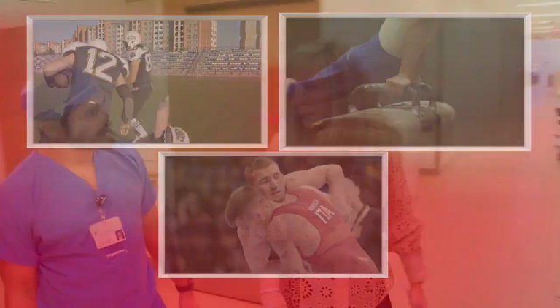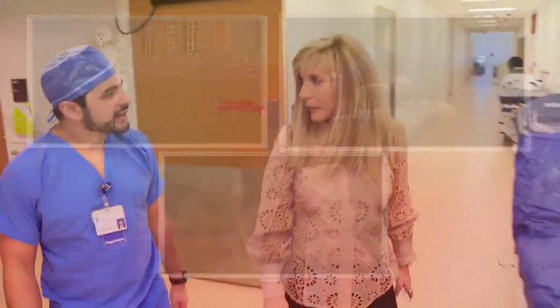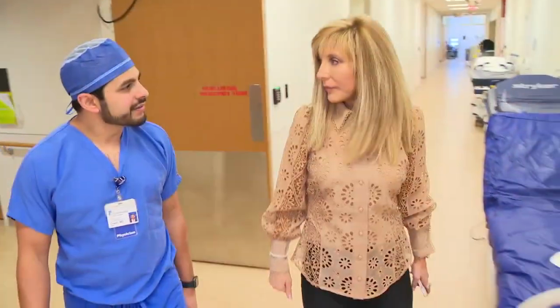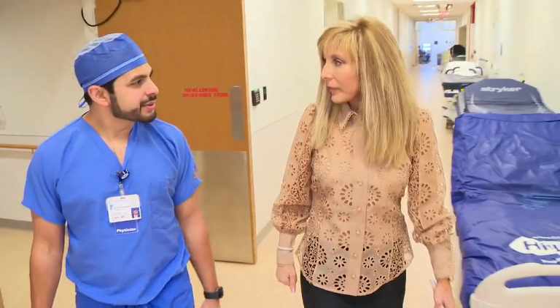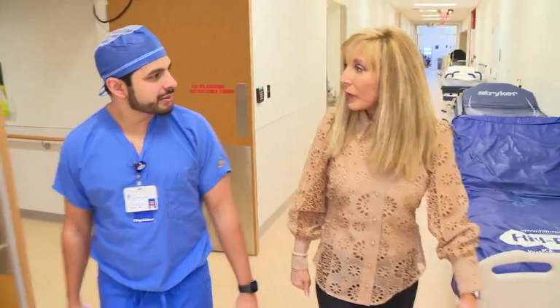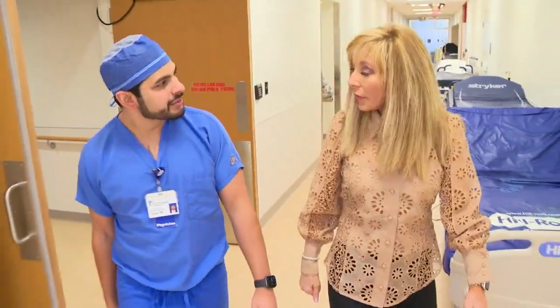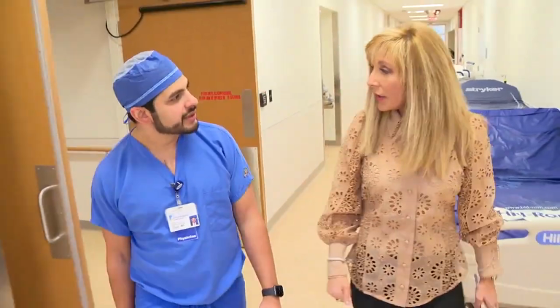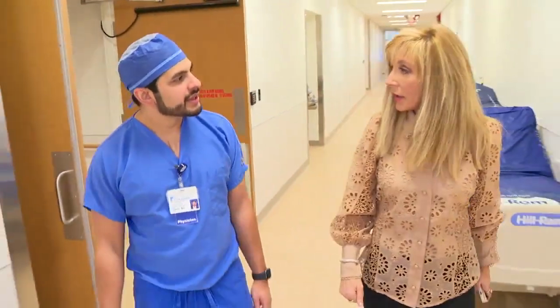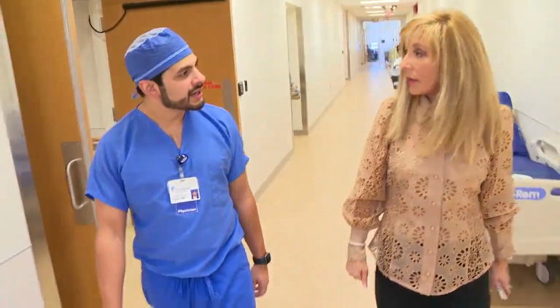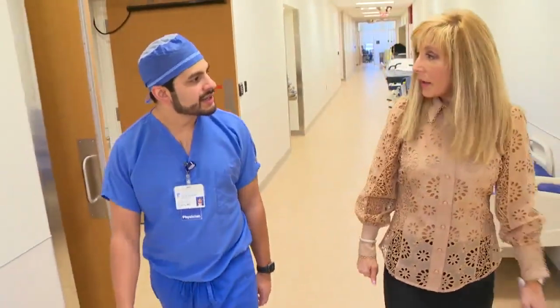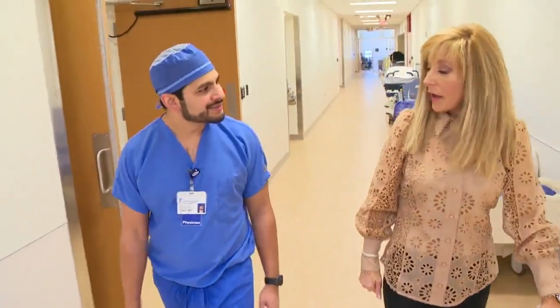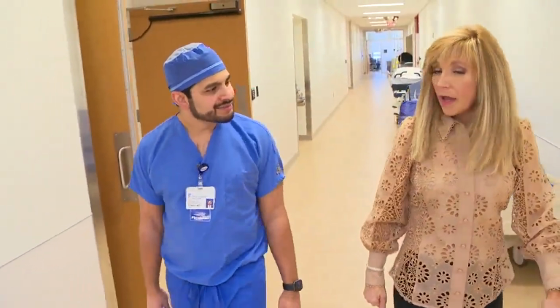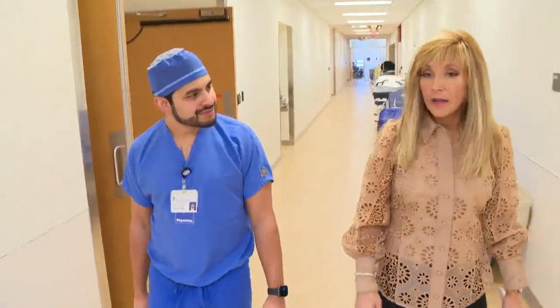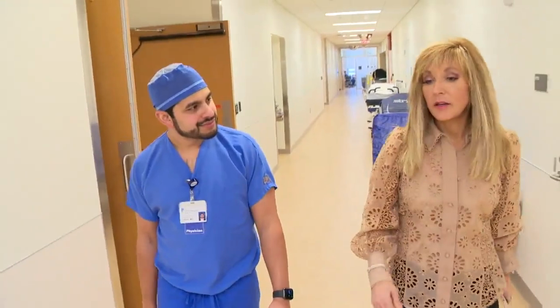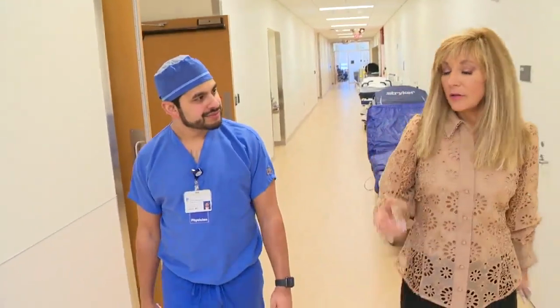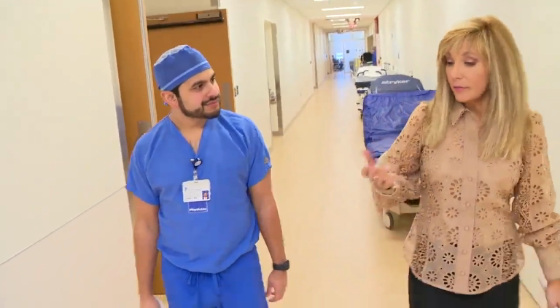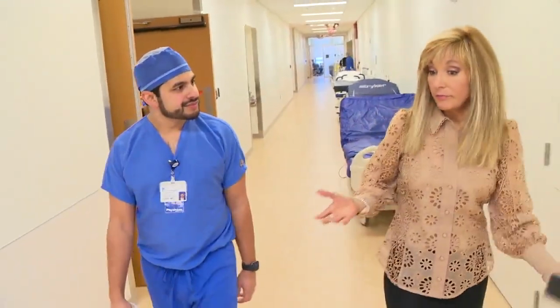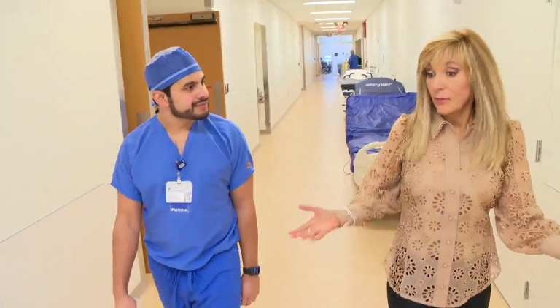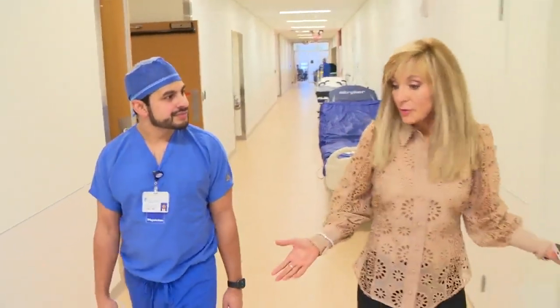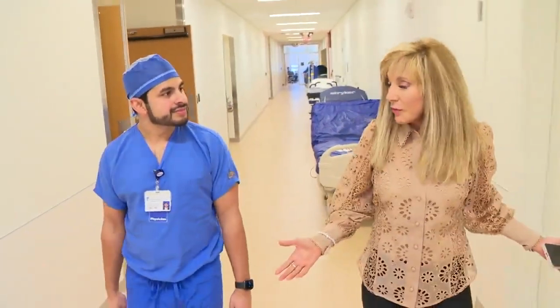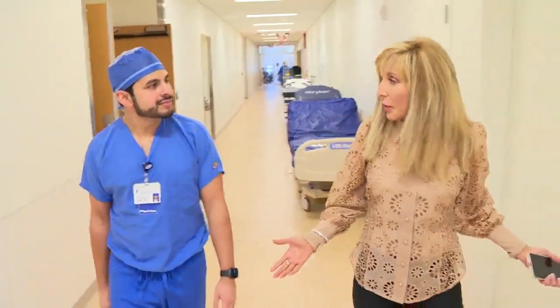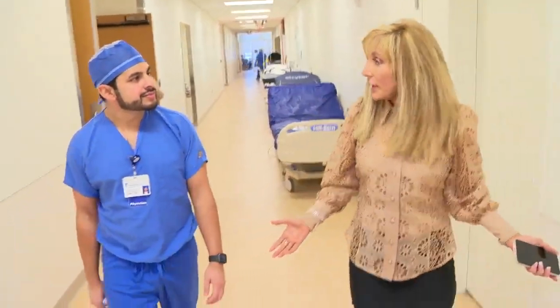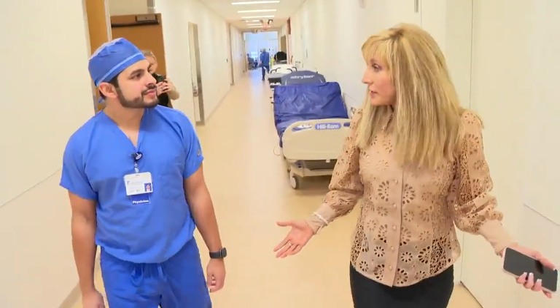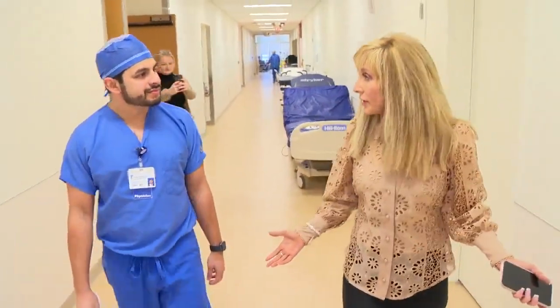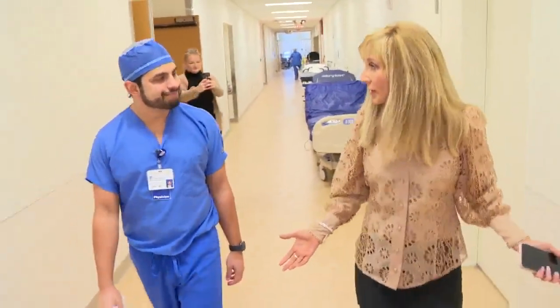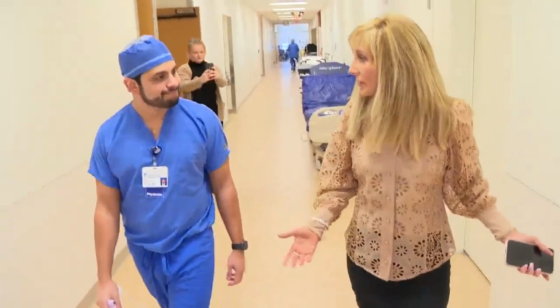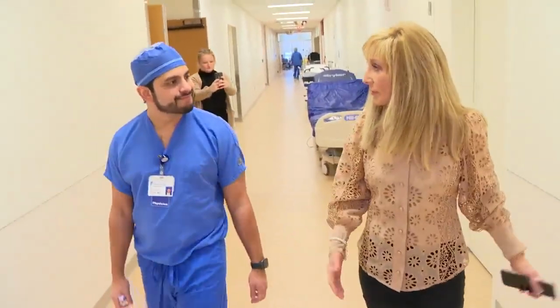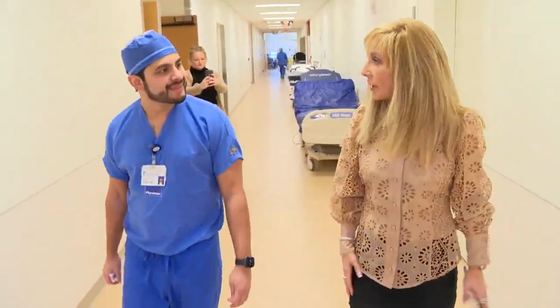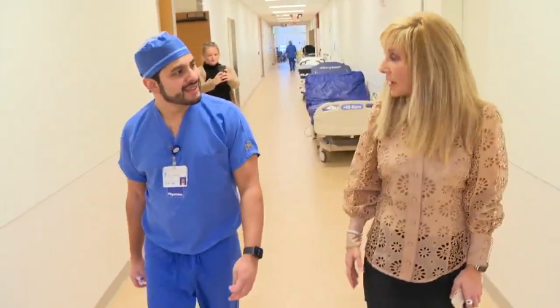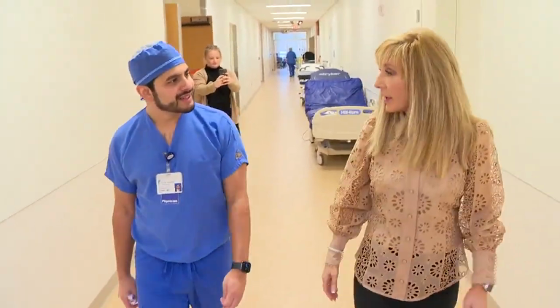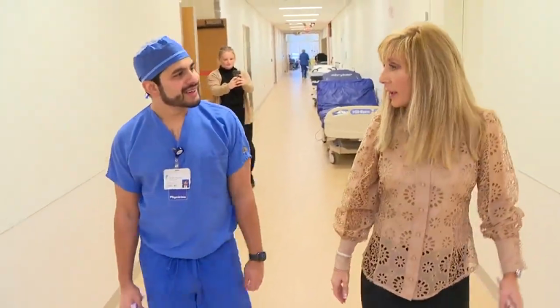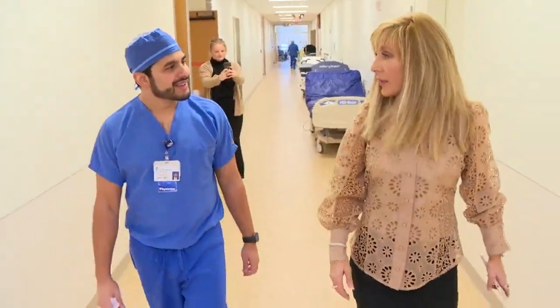Spine surgeon Dr. Jared Crasto told me about one in every four patients he sees has this condition.